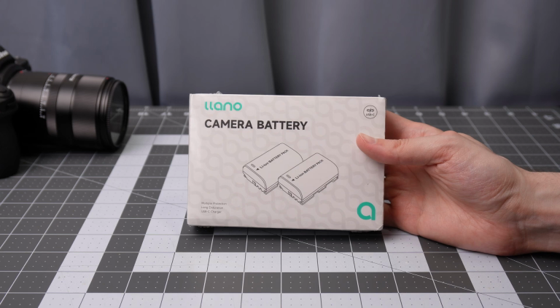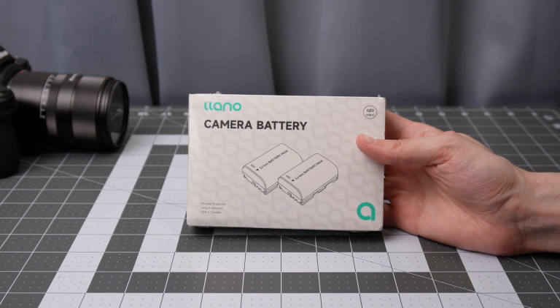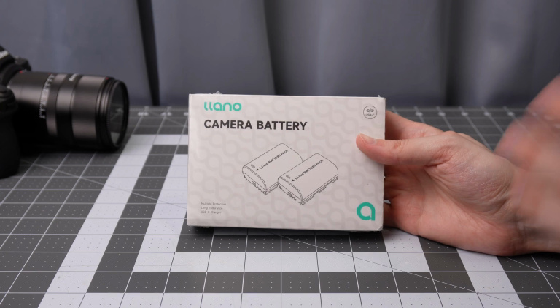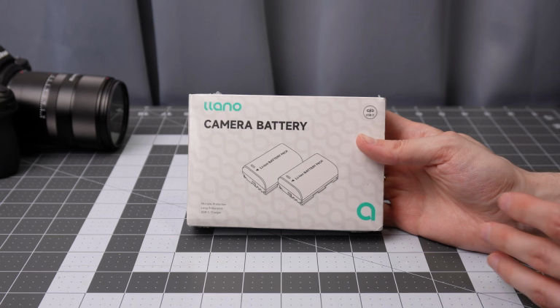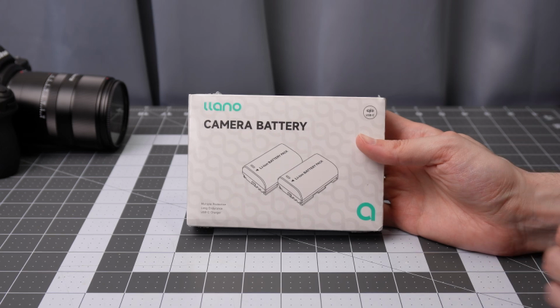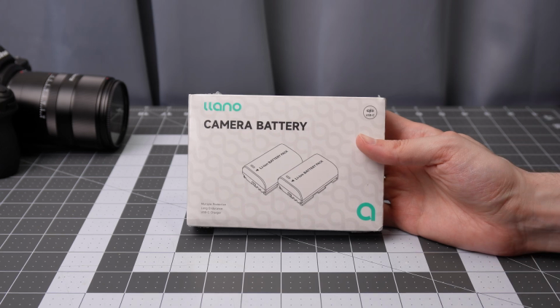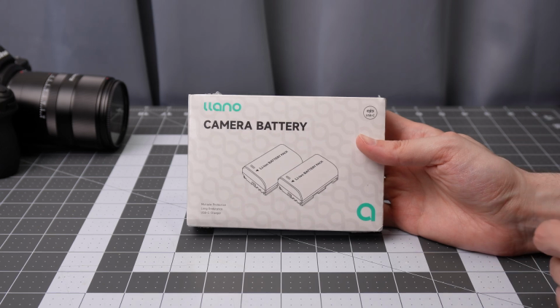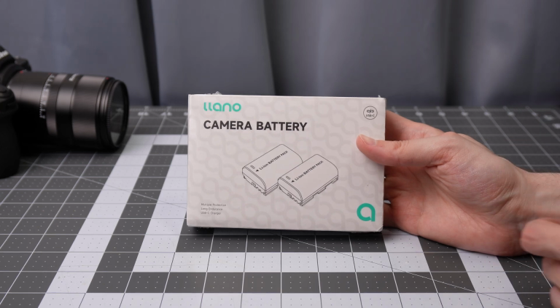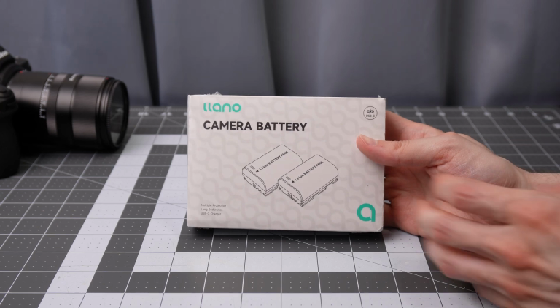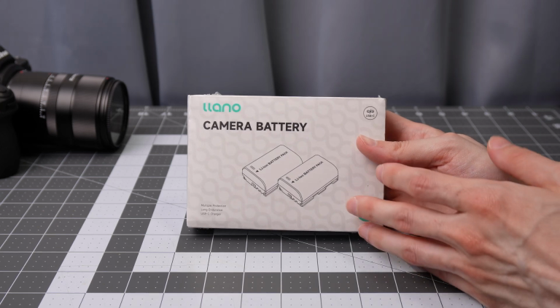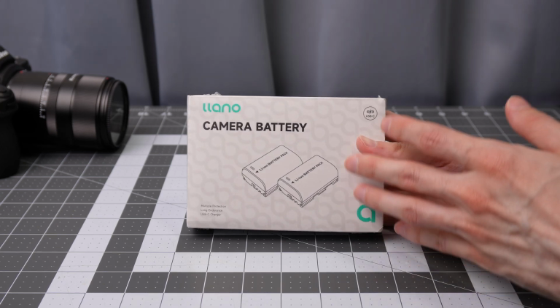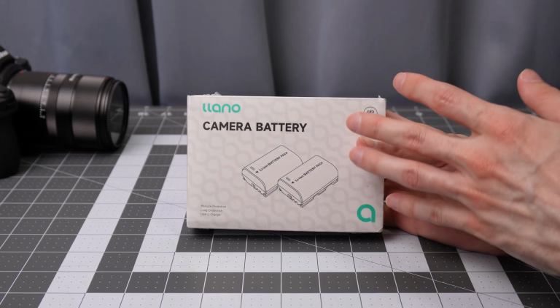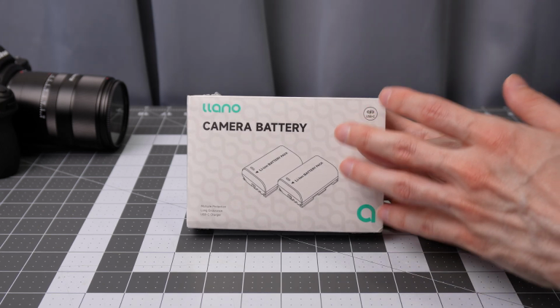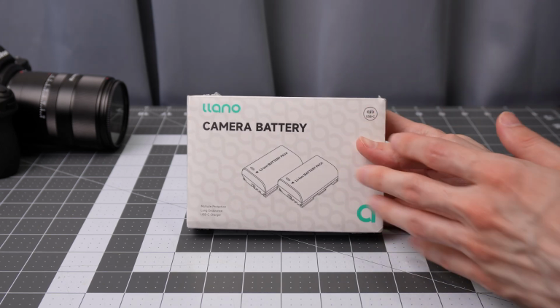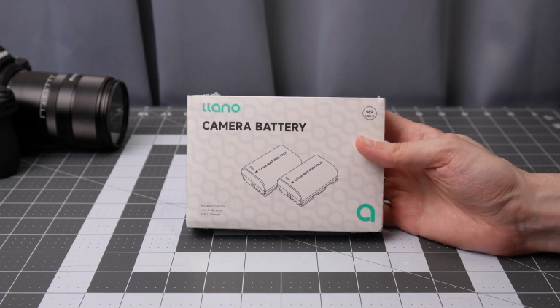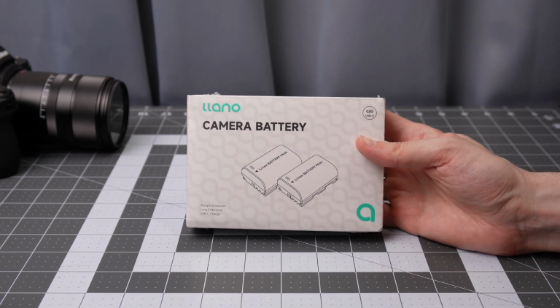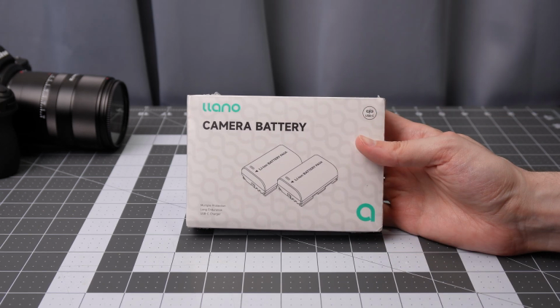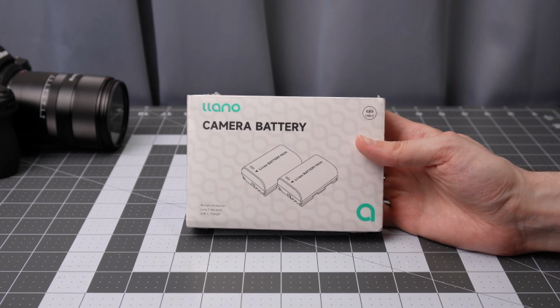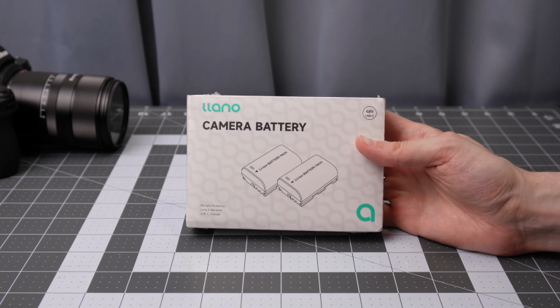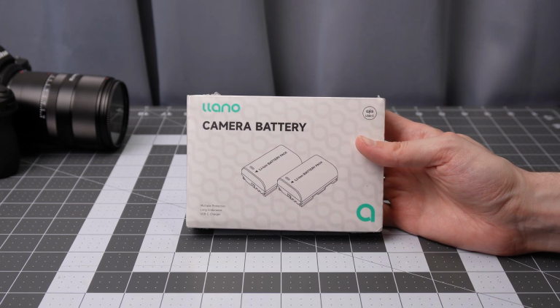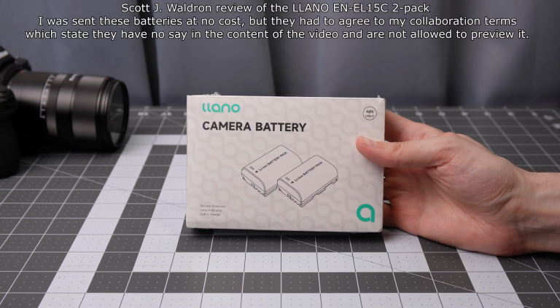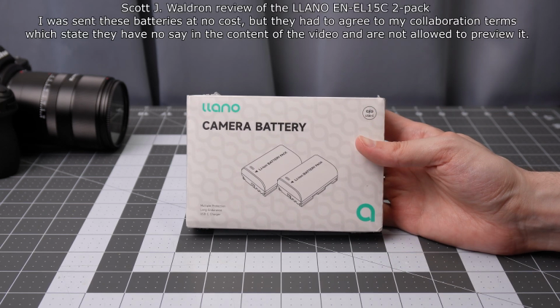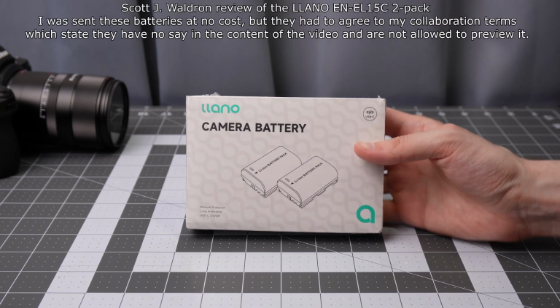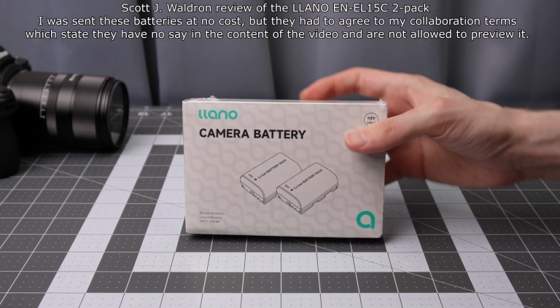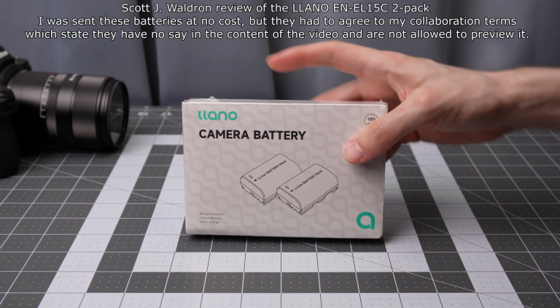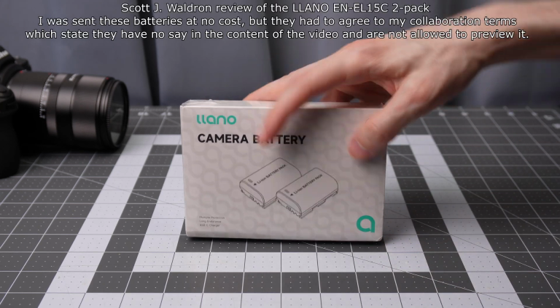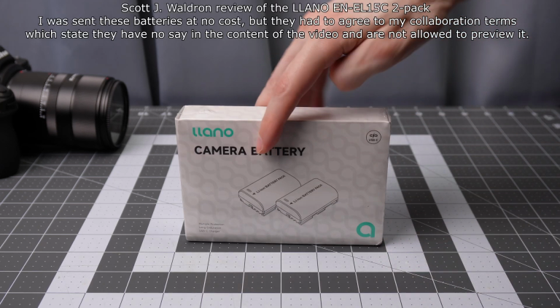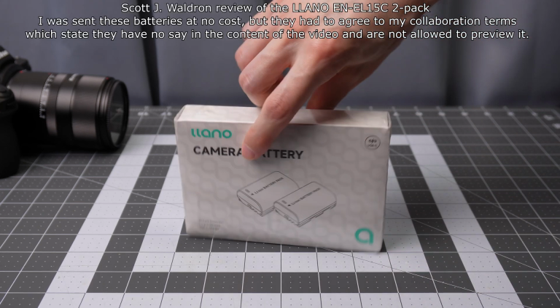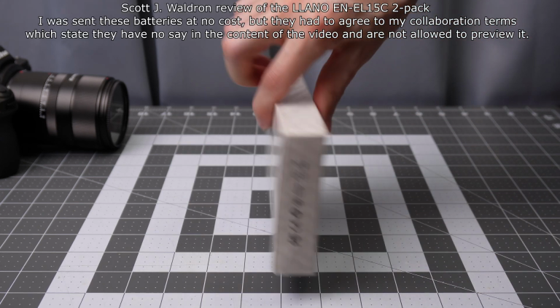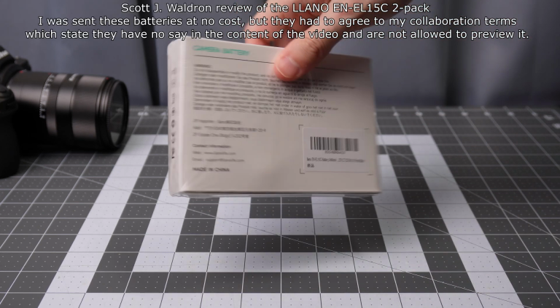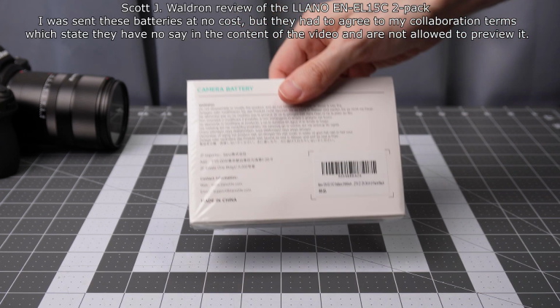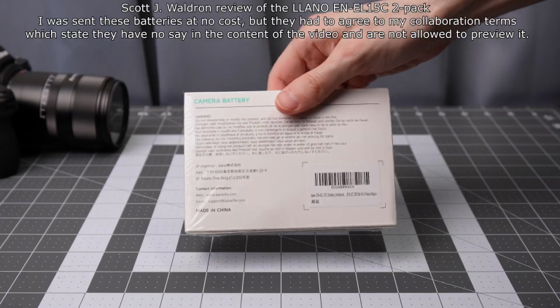Lino ENEL 15C batteries for Nikon cameras. Keep in mind that Lino did send me these batteries to try out.